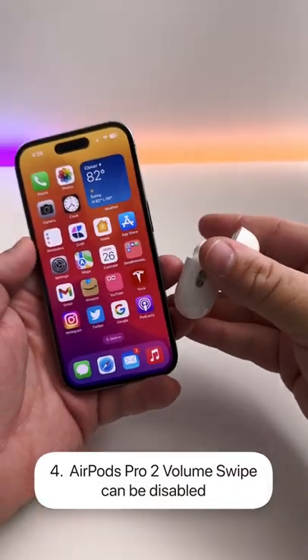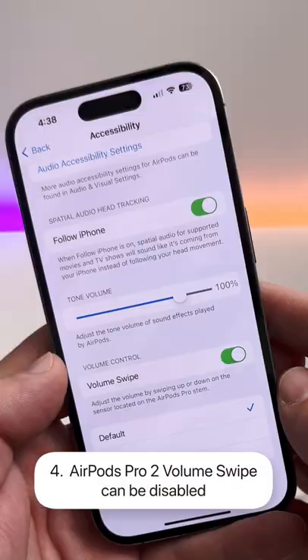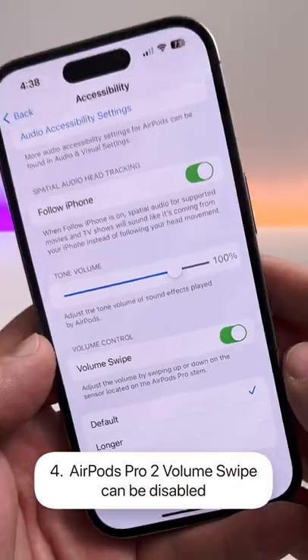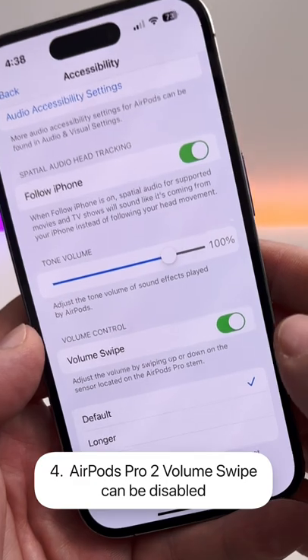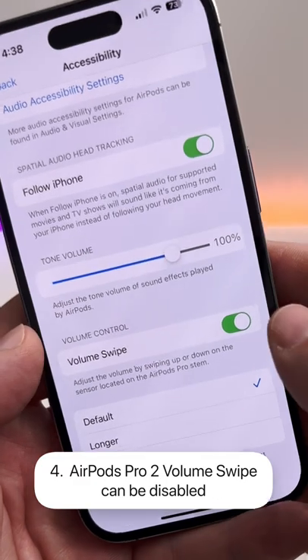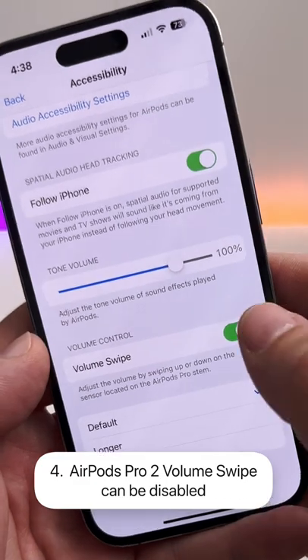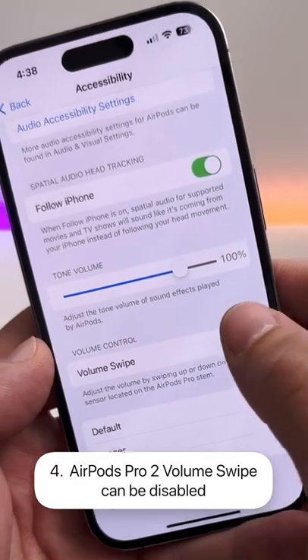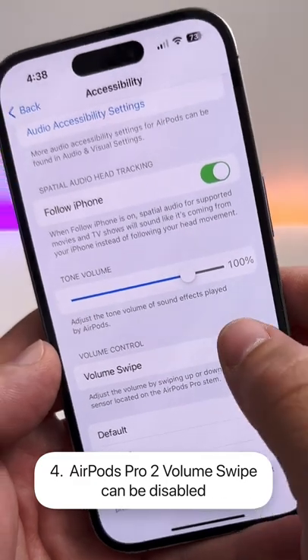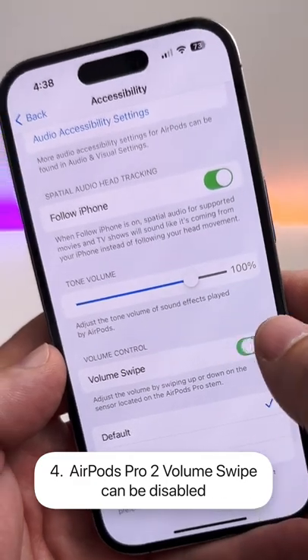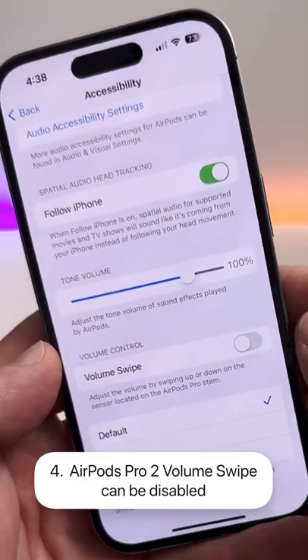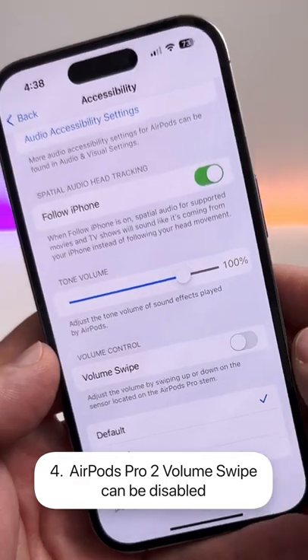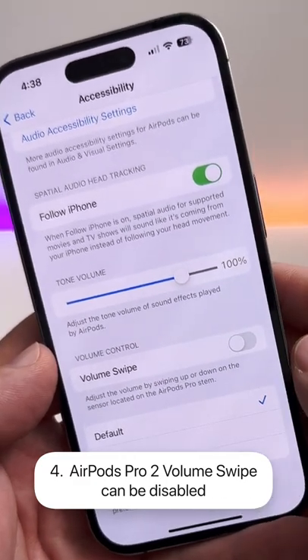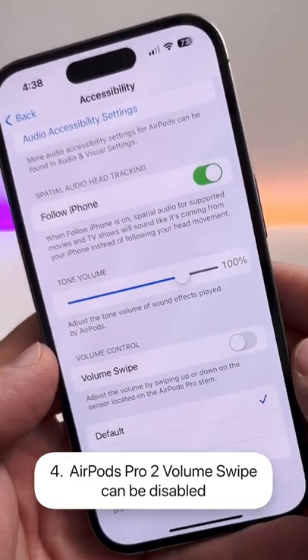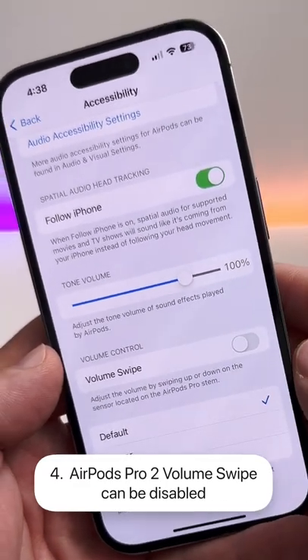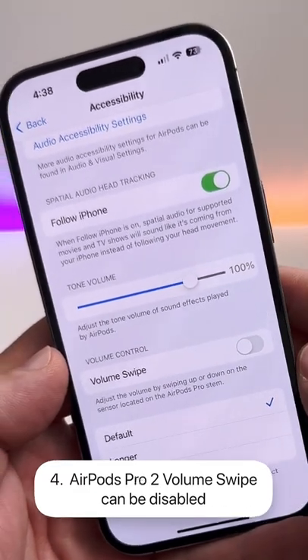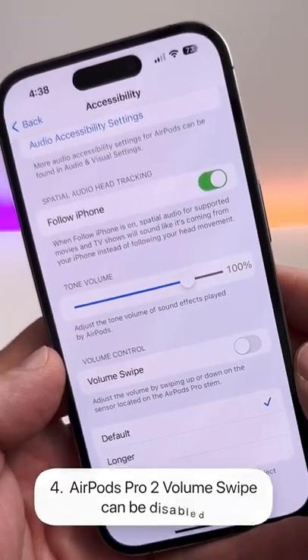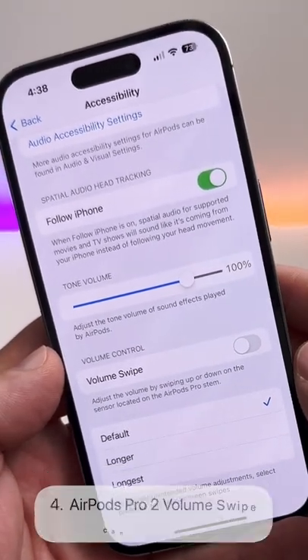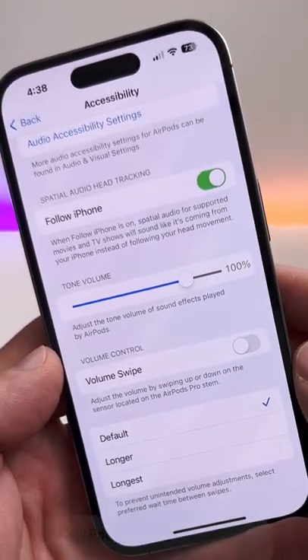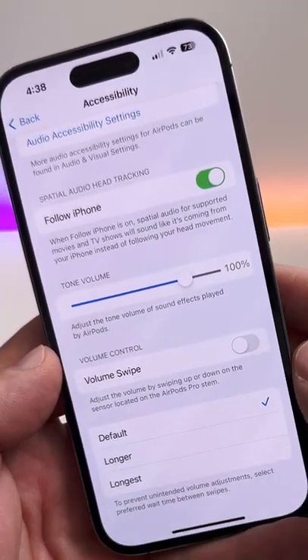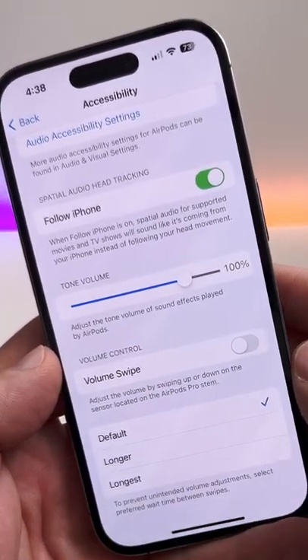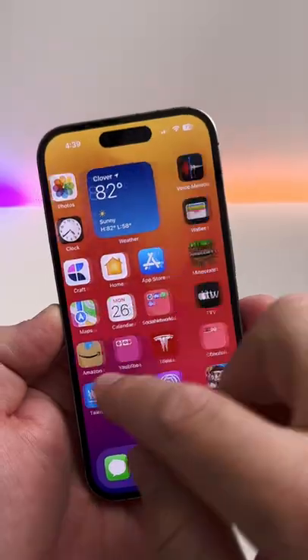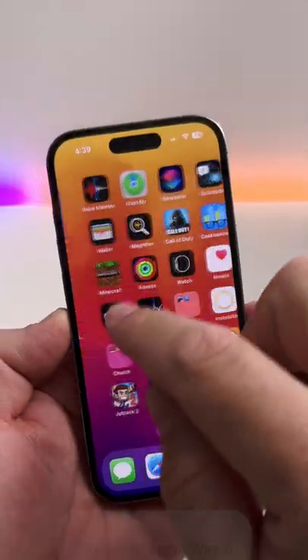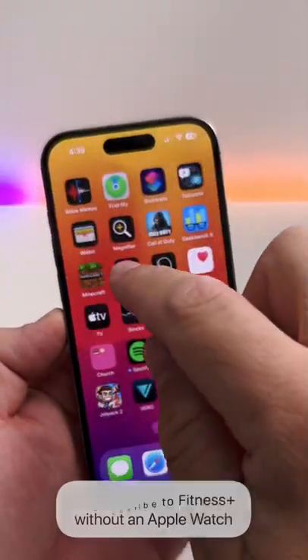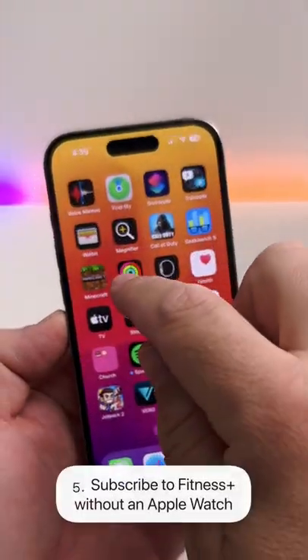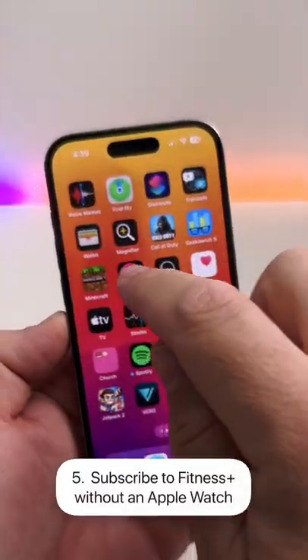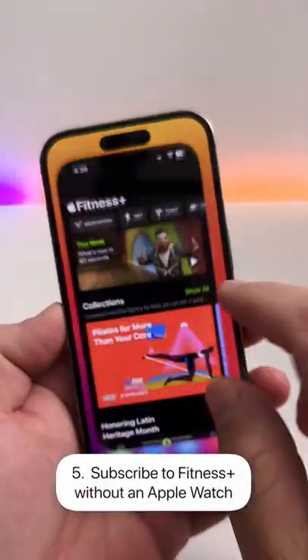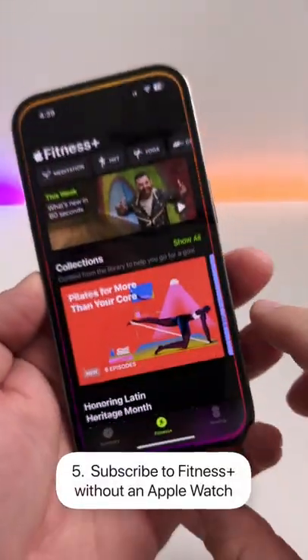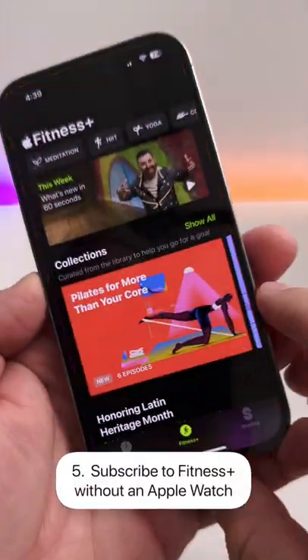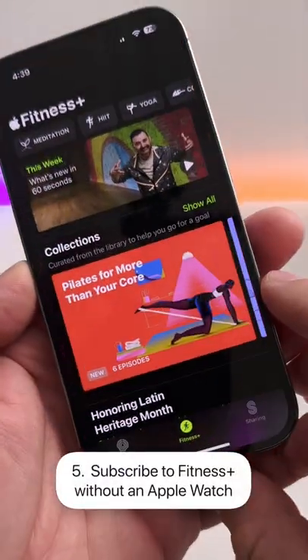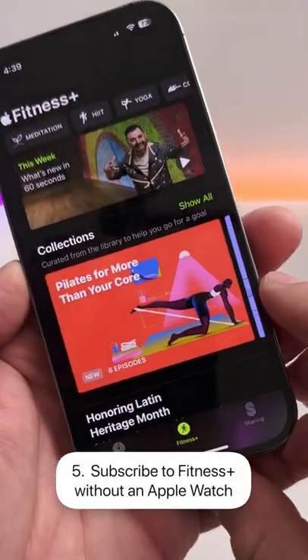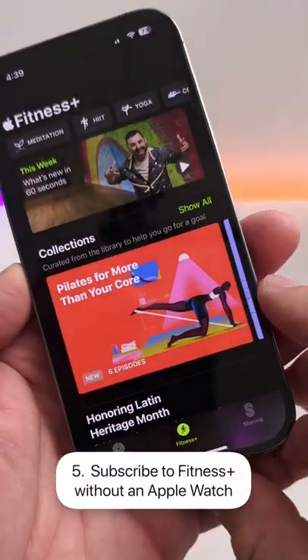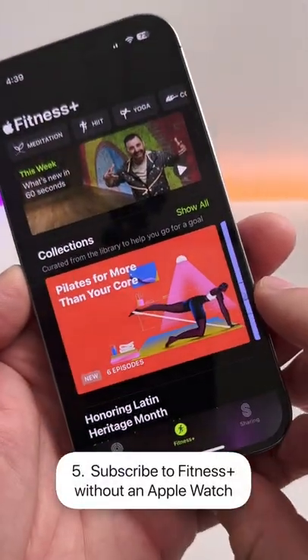If you have AirPods Pro 2 connected, you'll now have an option to disable volume swipe controls.